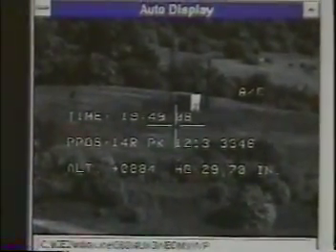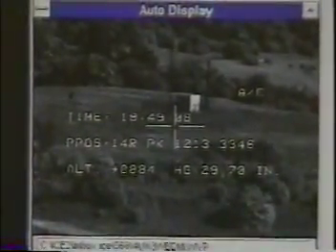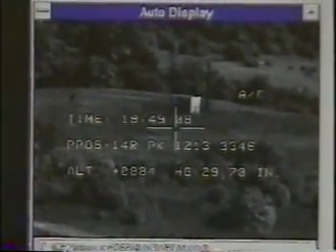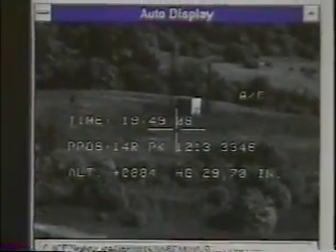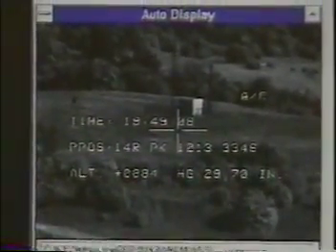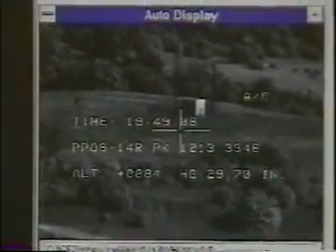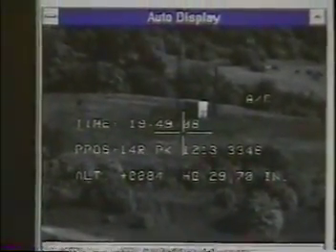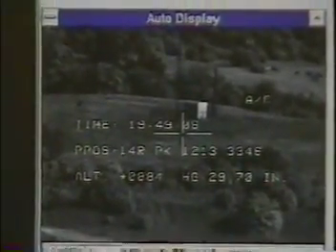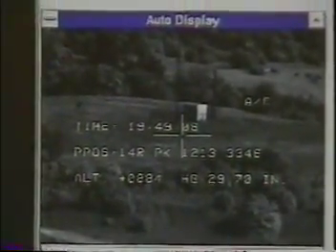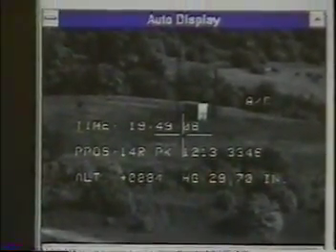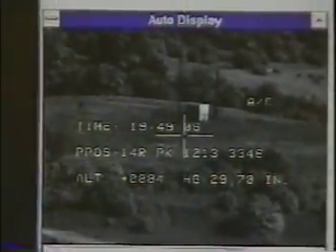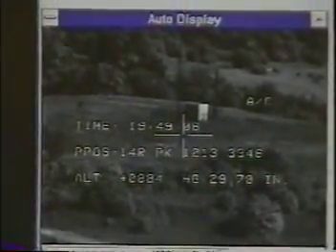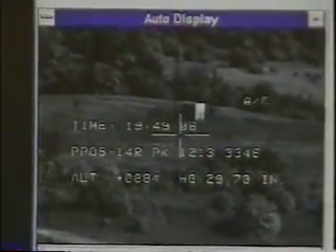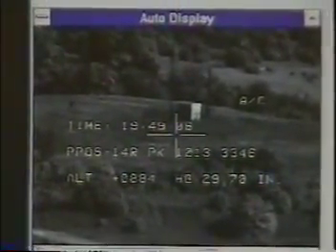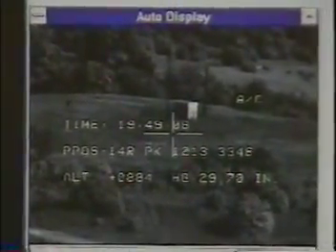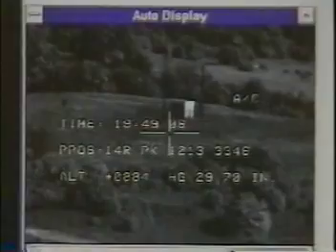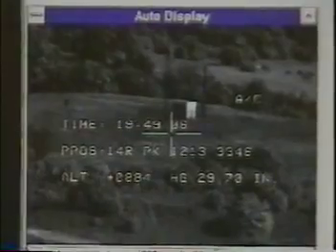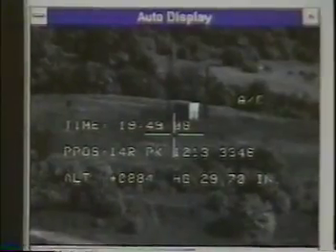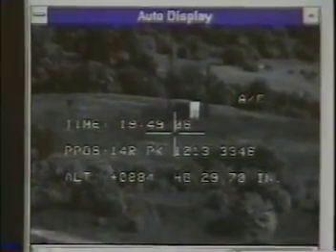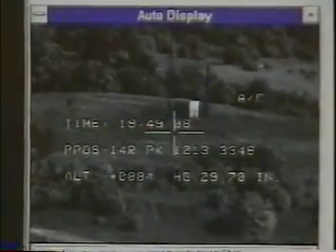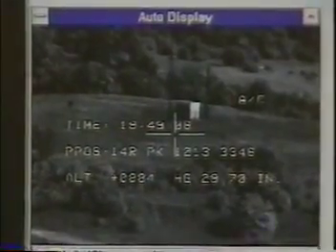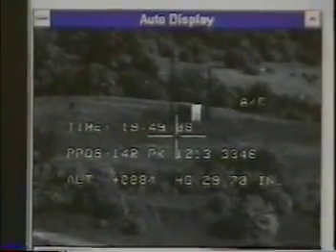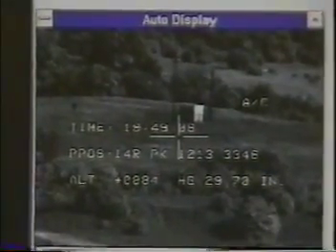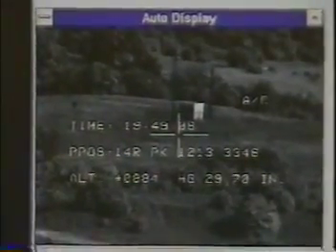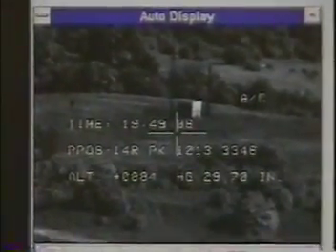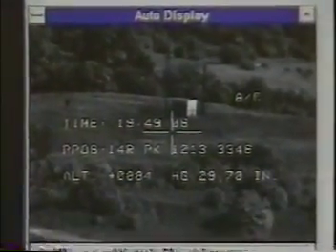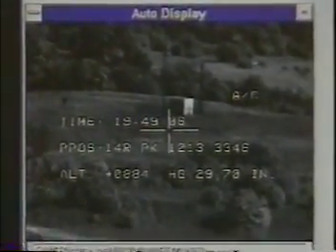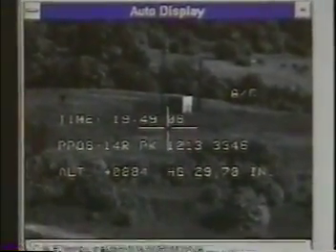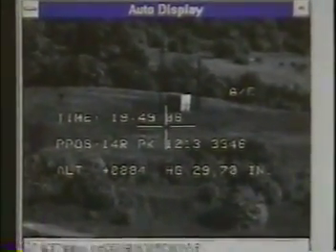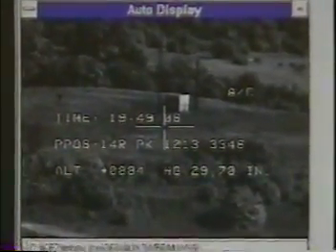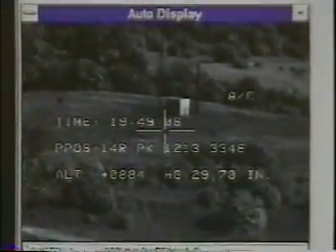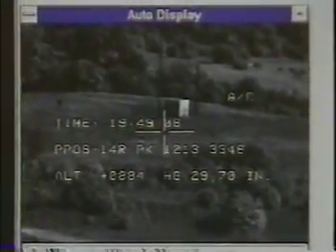Avenger 6, attack base — that generator substation has been destroyed. Avenger 7, attack base, roger.